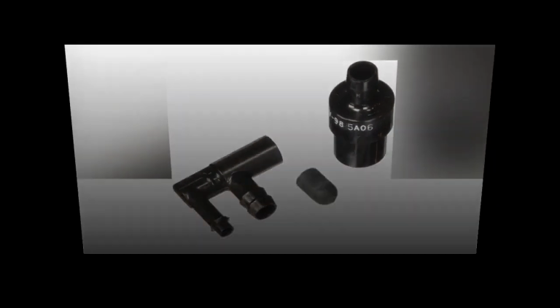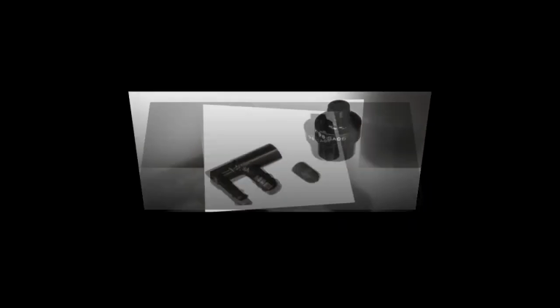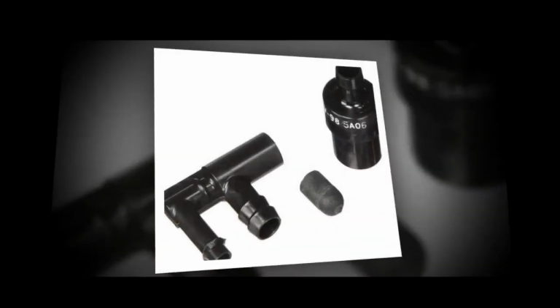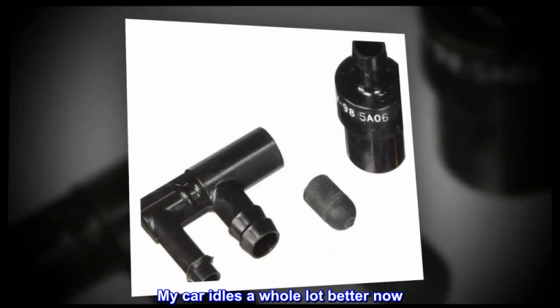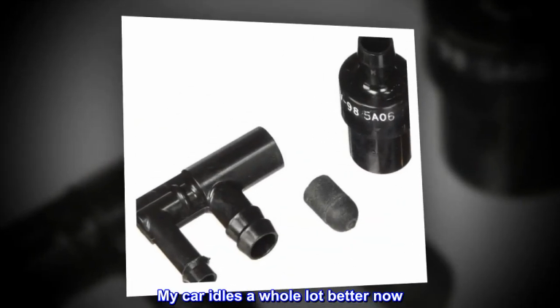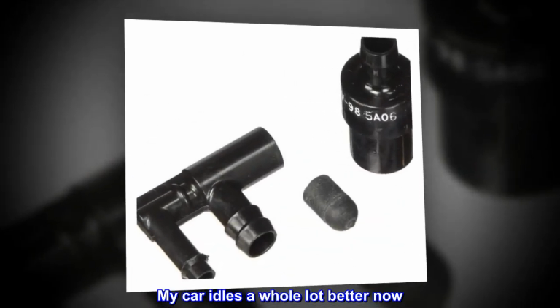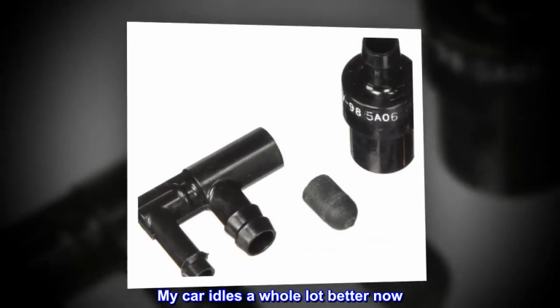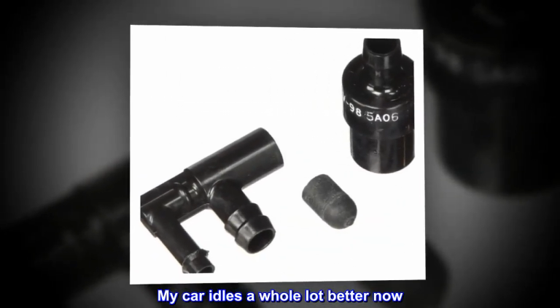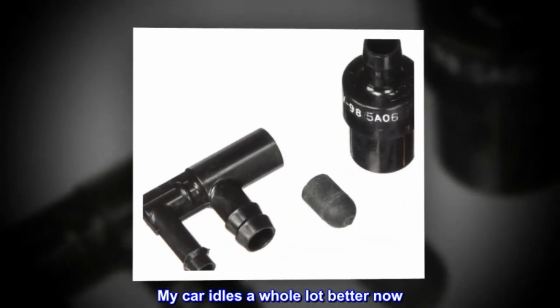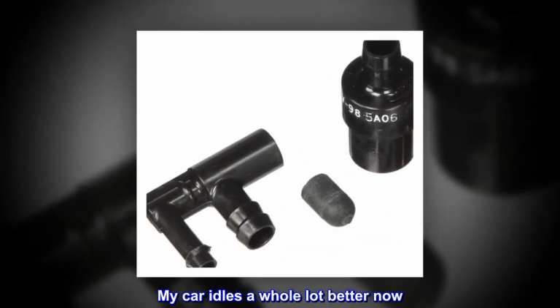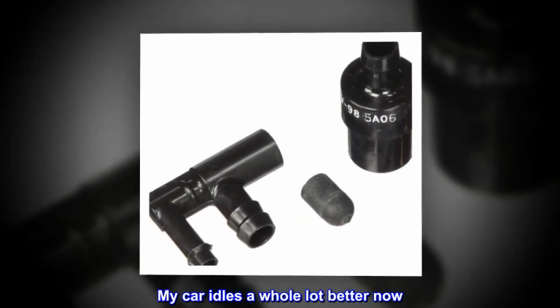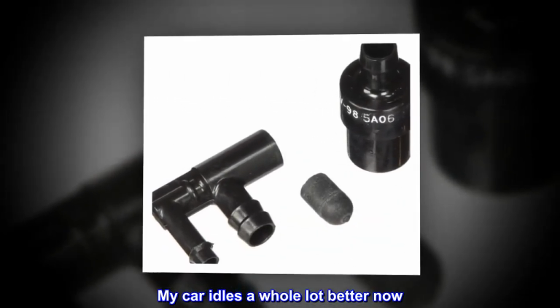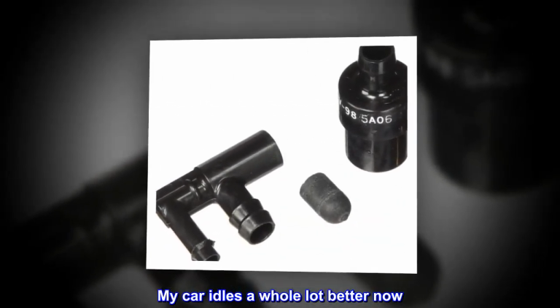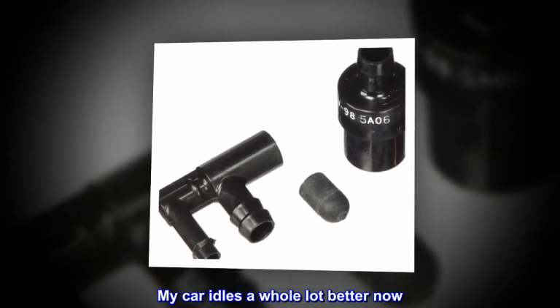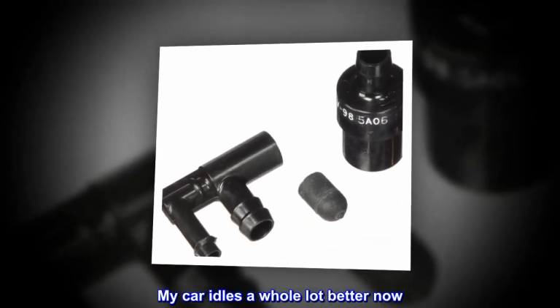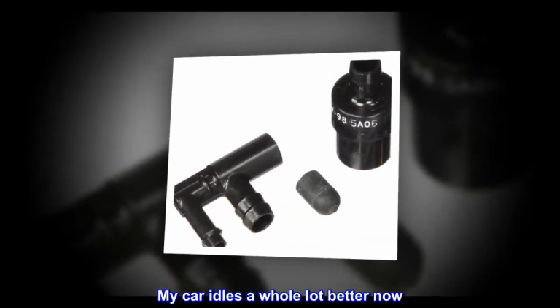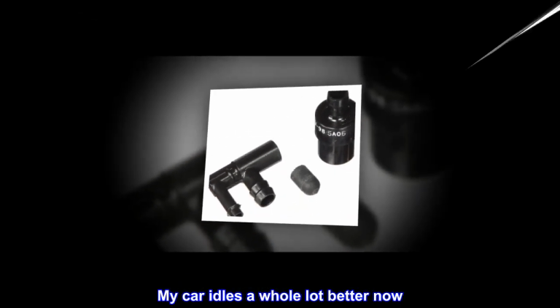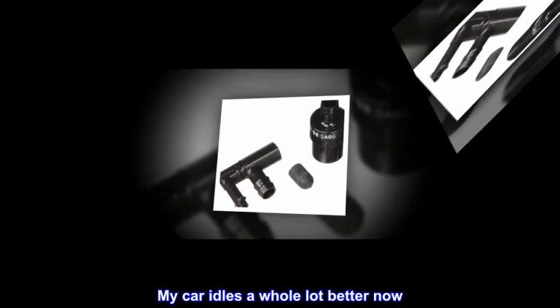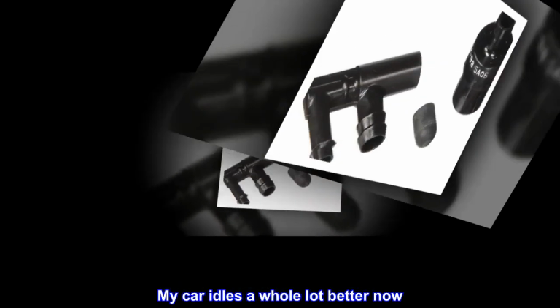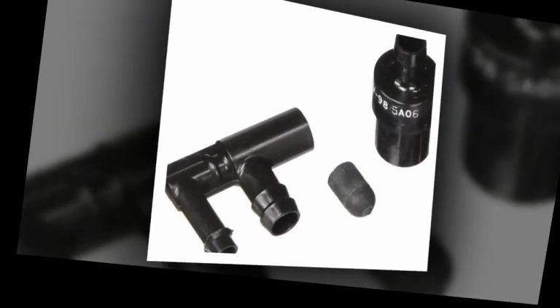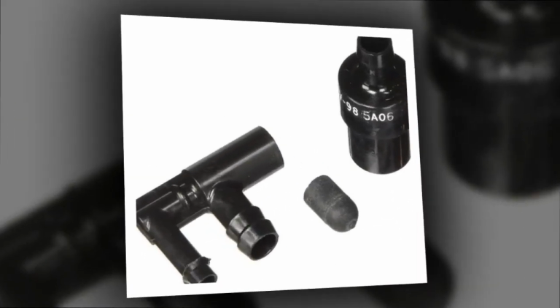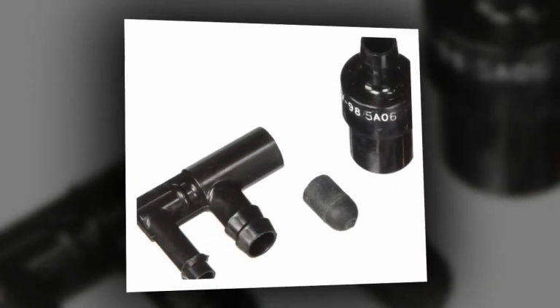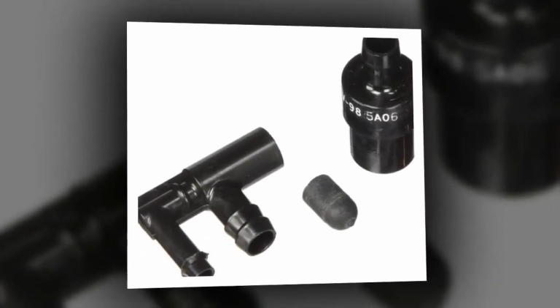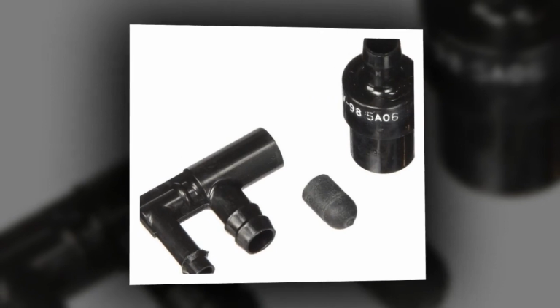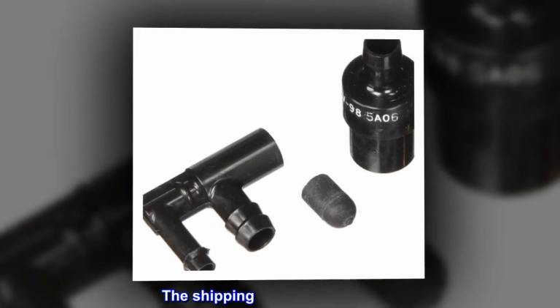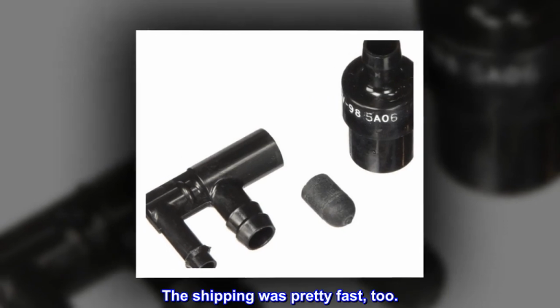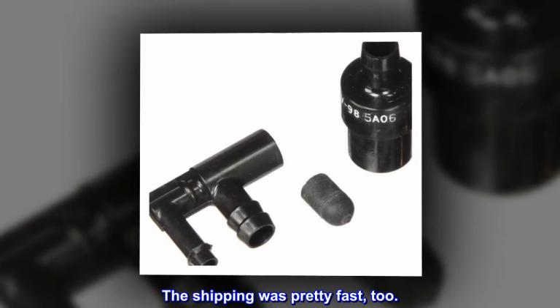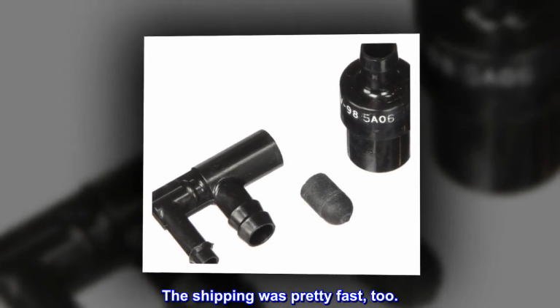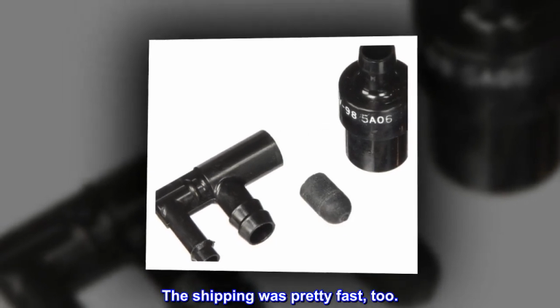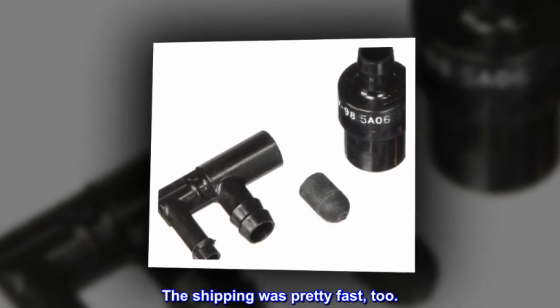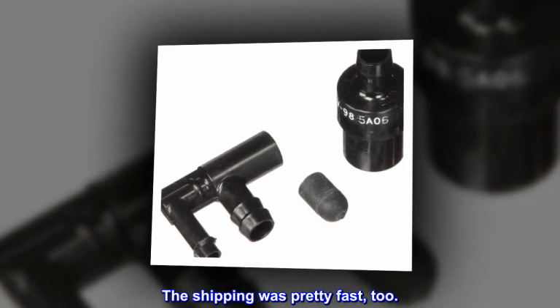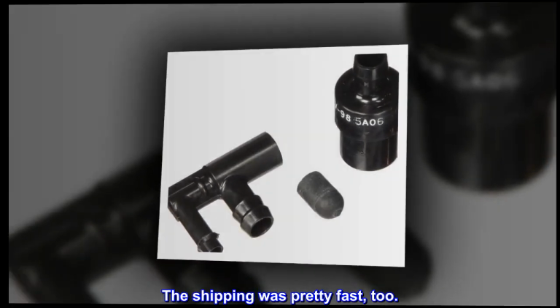It doesn't take but a few minutes to do the swap. My car idles a whole lot better now. The shipping was pretty fast too.